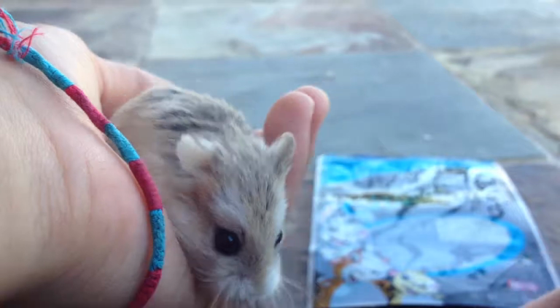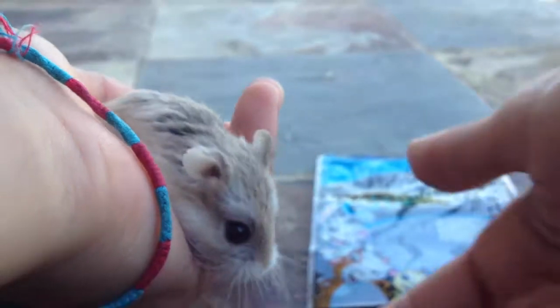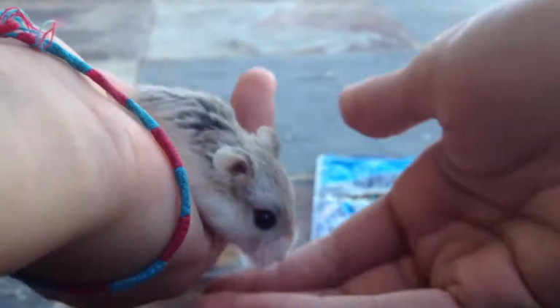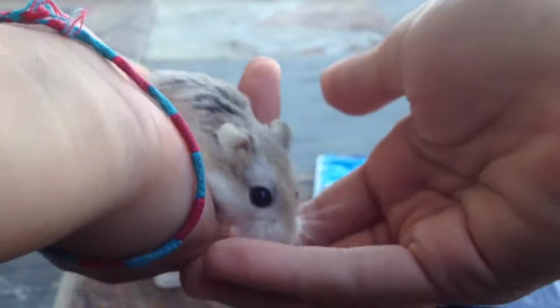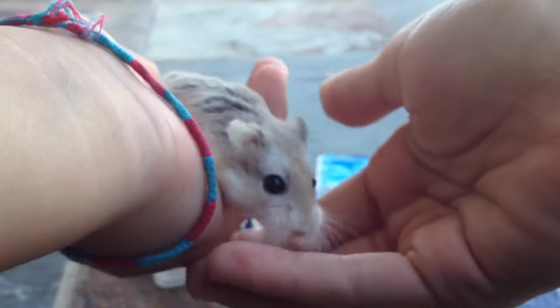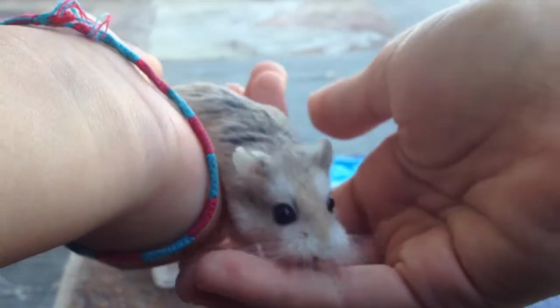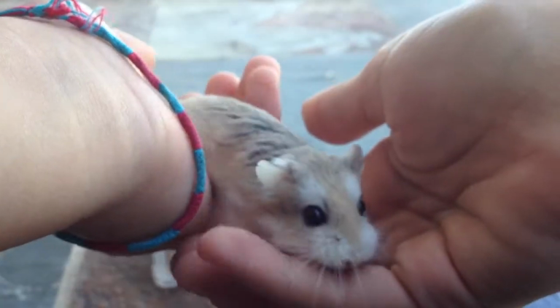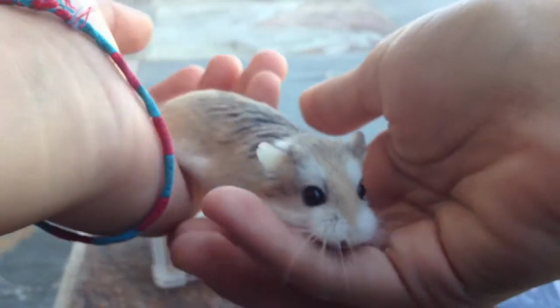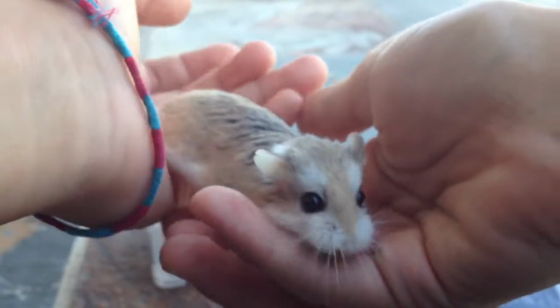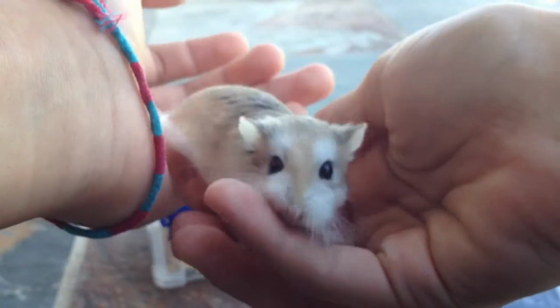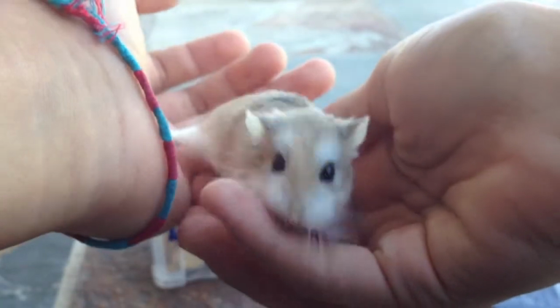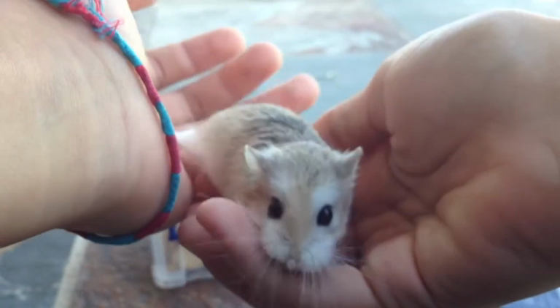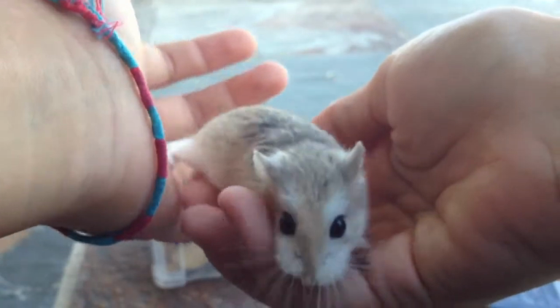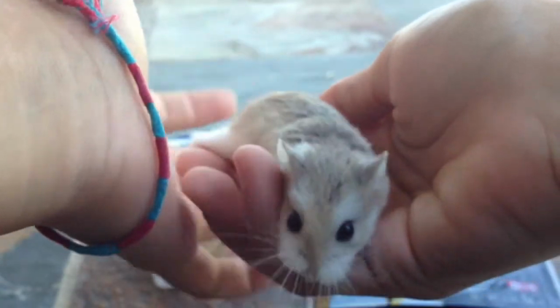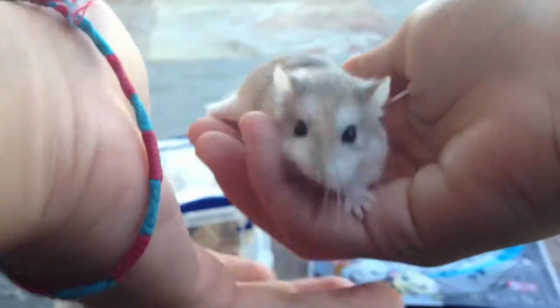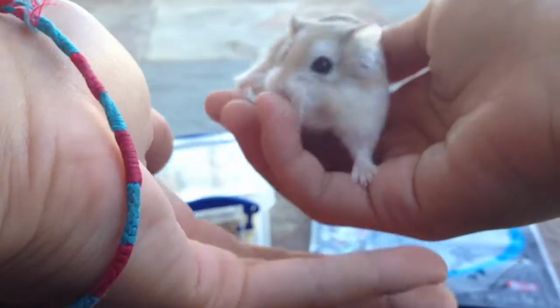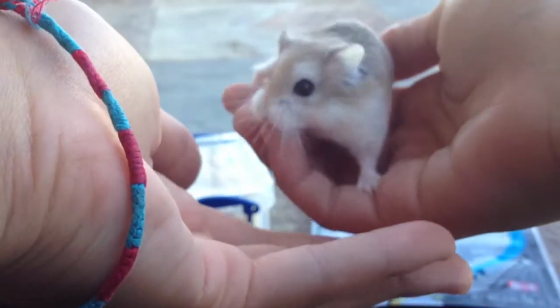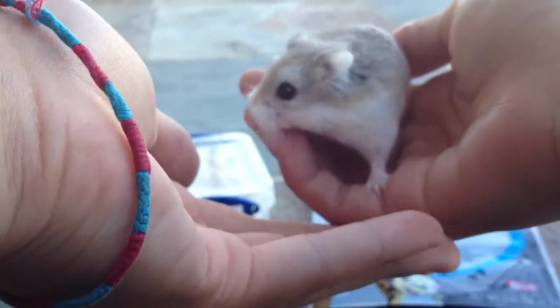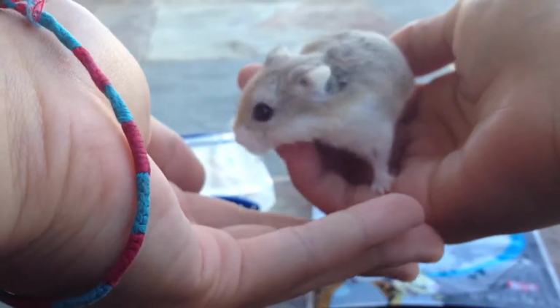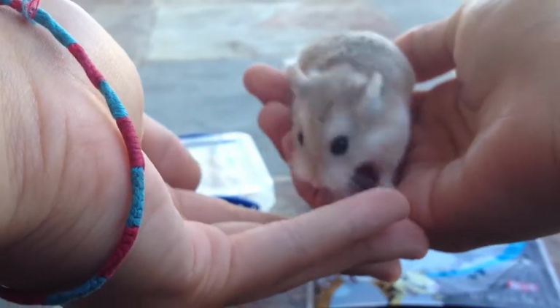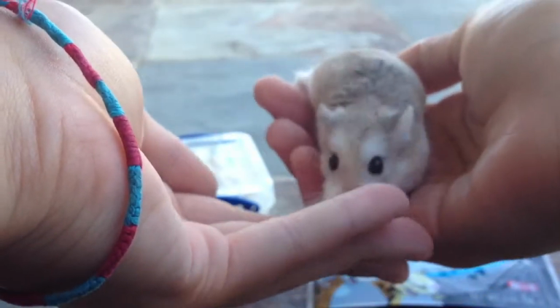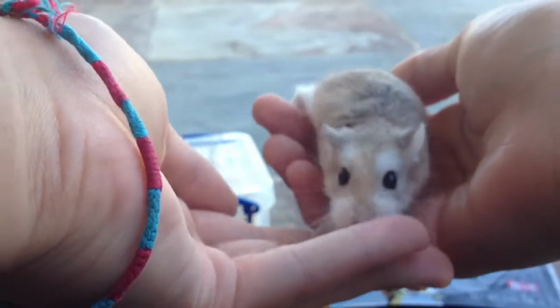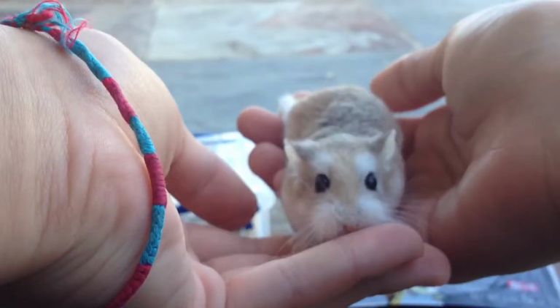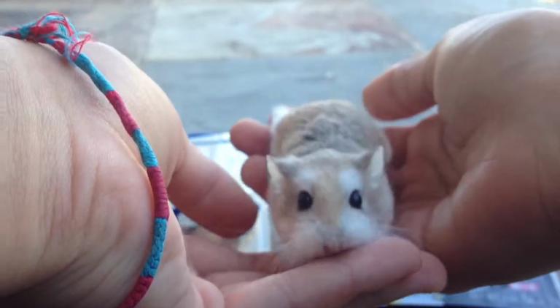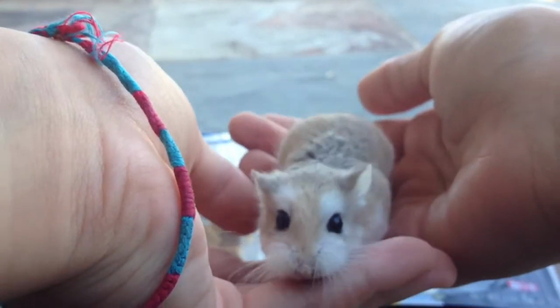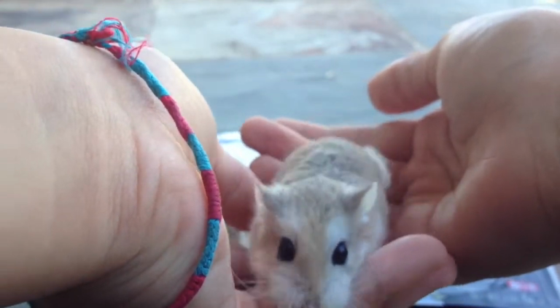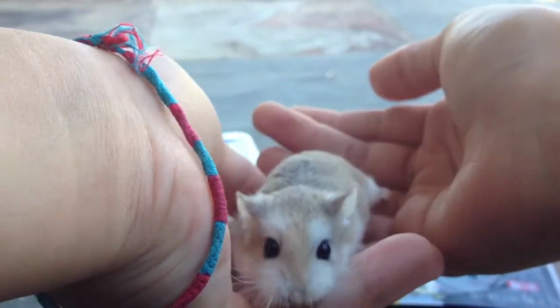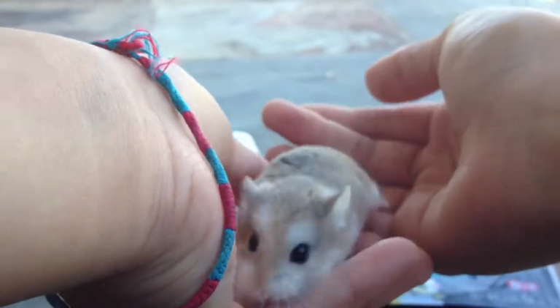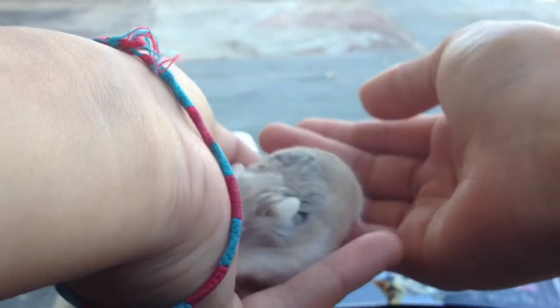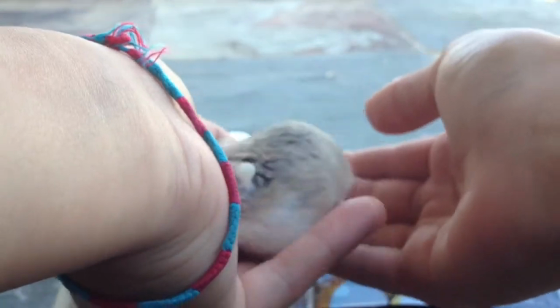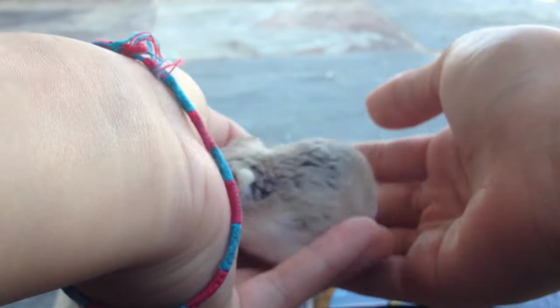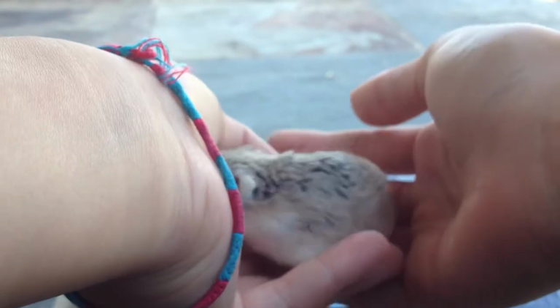Hey guys! Today's going to be a video on my review of the Ecotrition Le Petit Croissant.